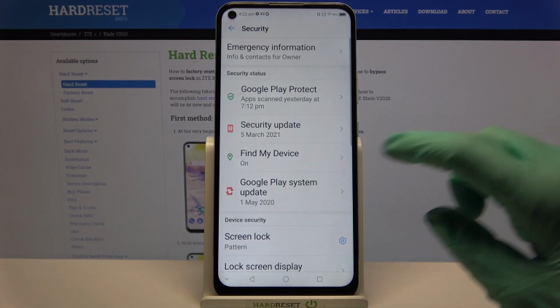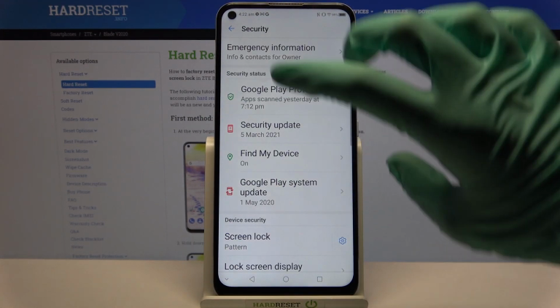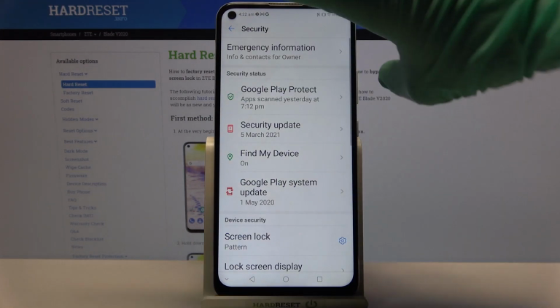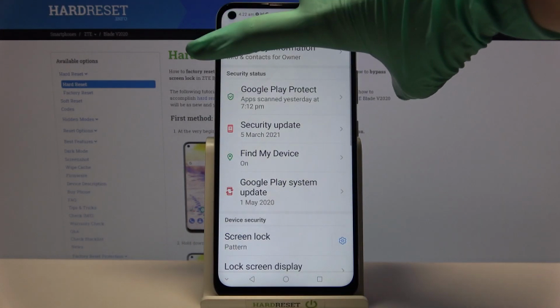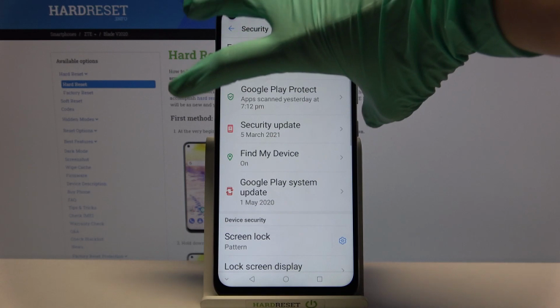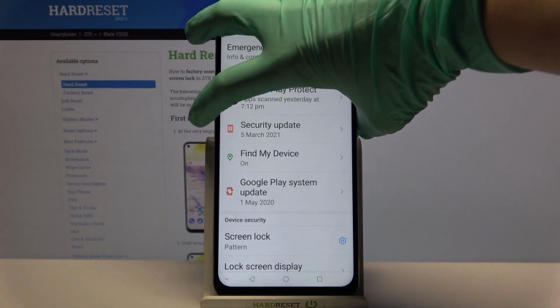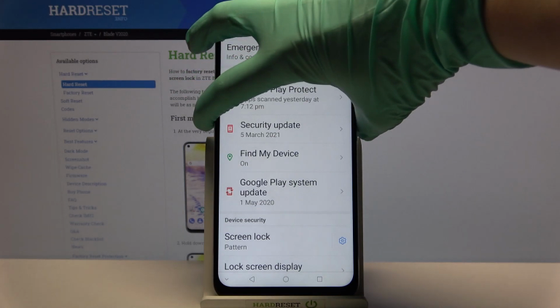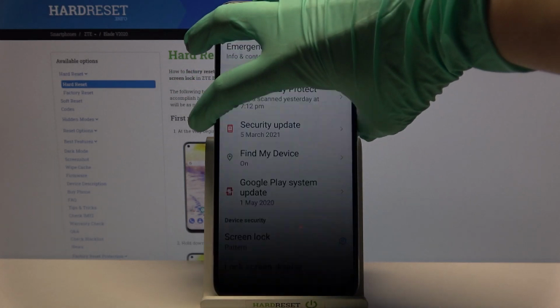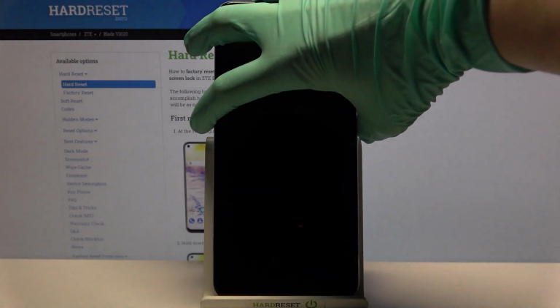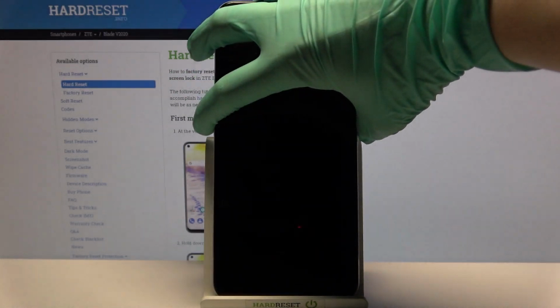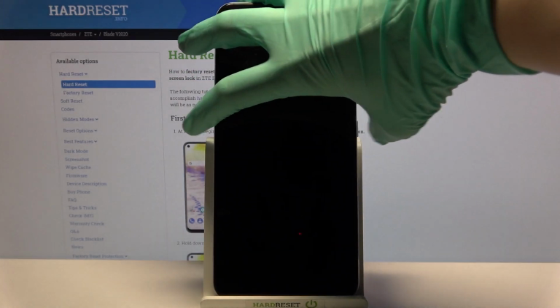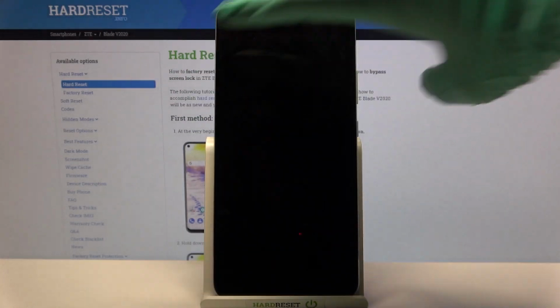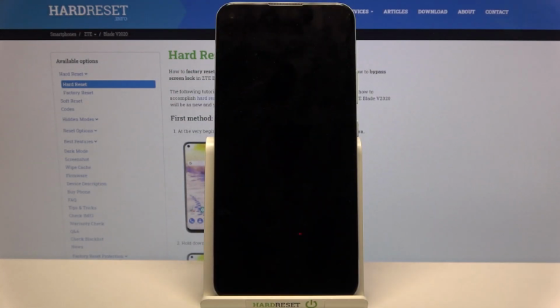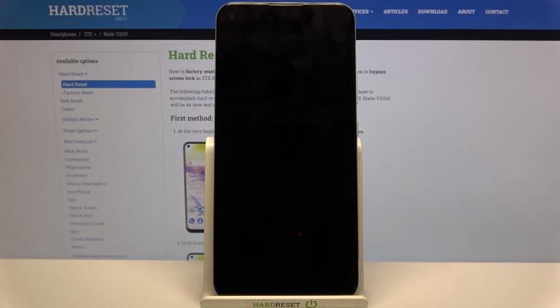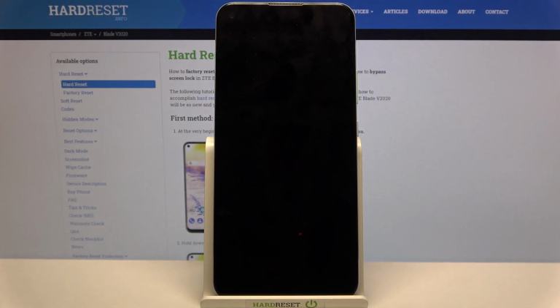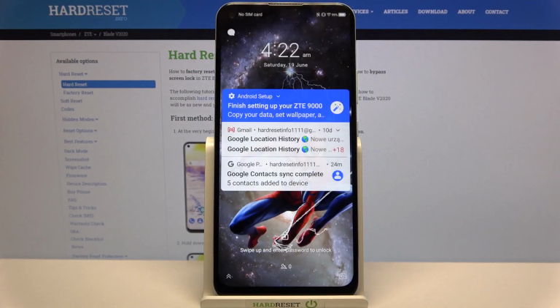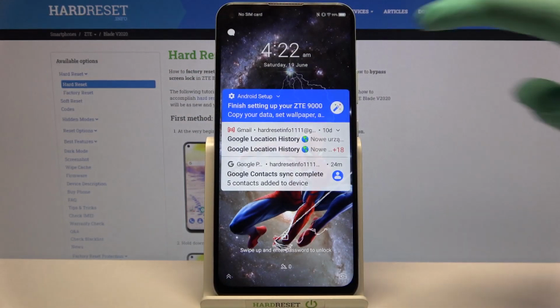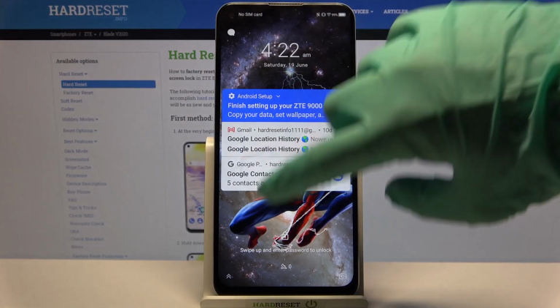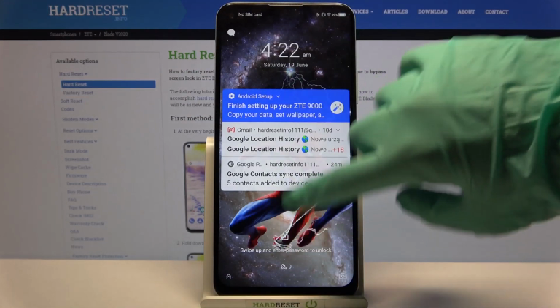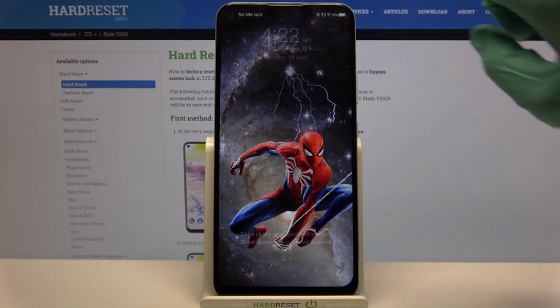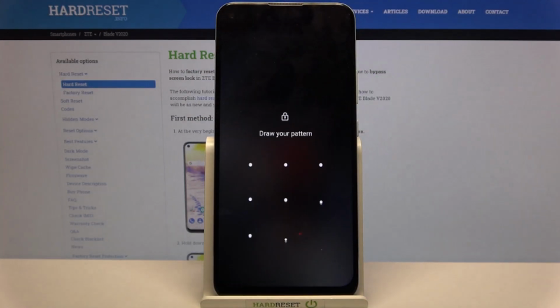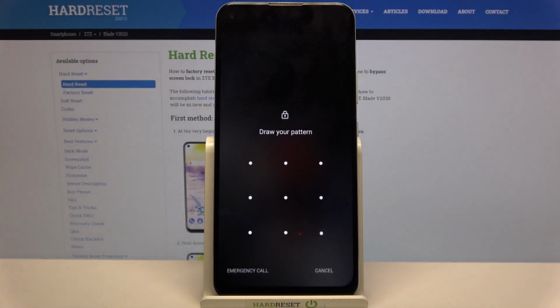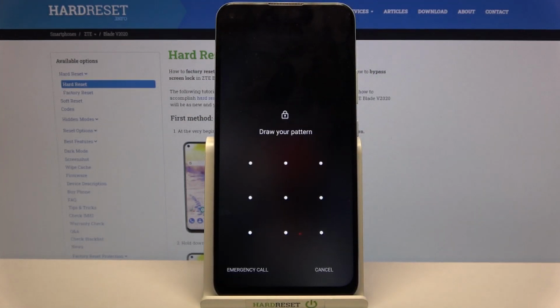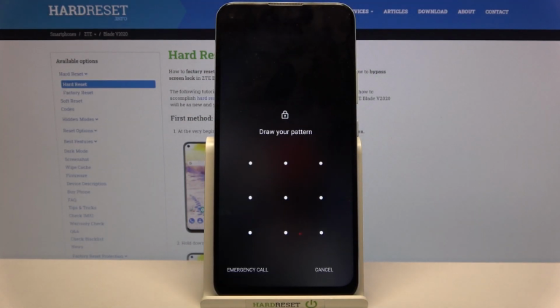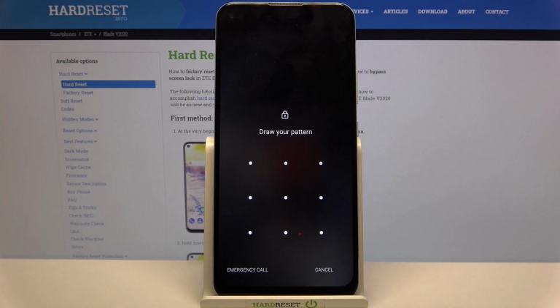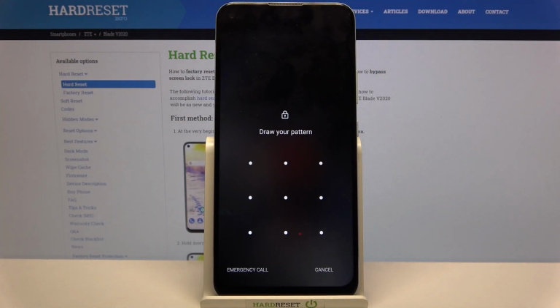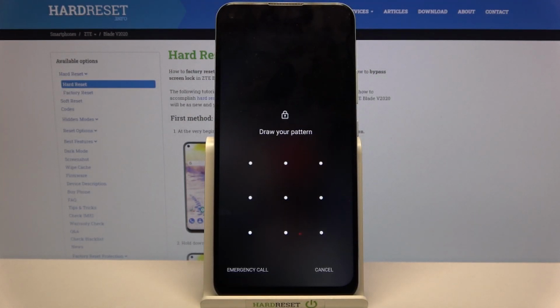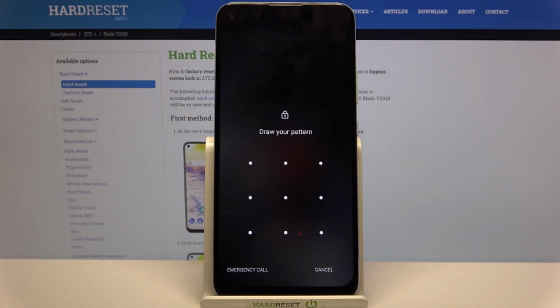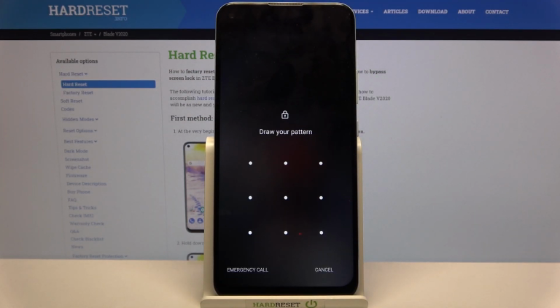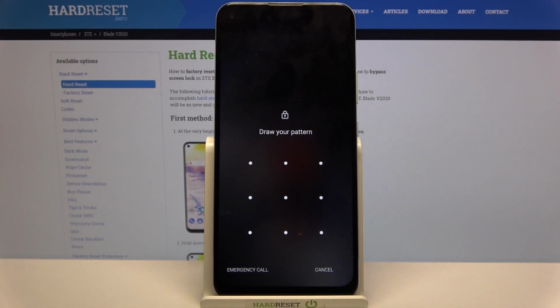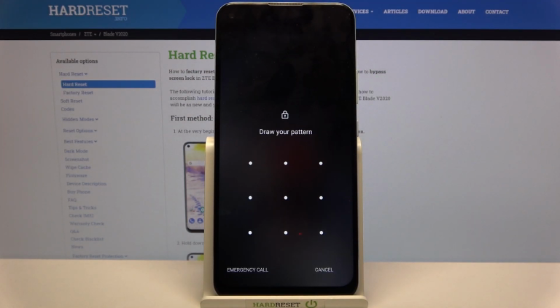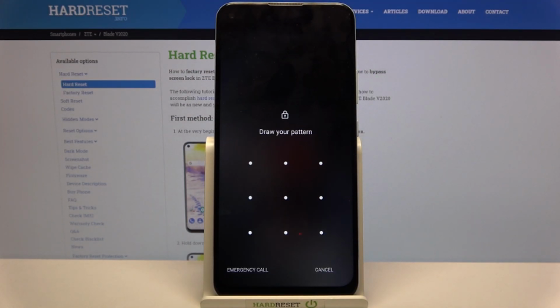Now when I turn off my screen and turn it back on, I can see the pattern is required.